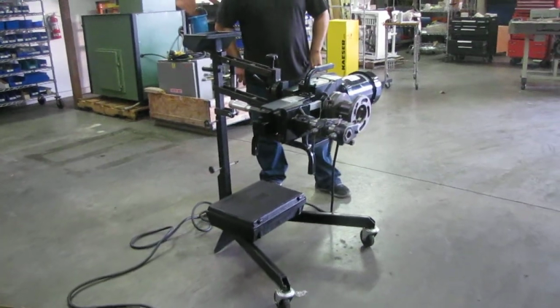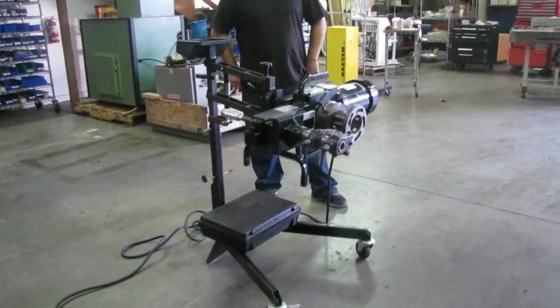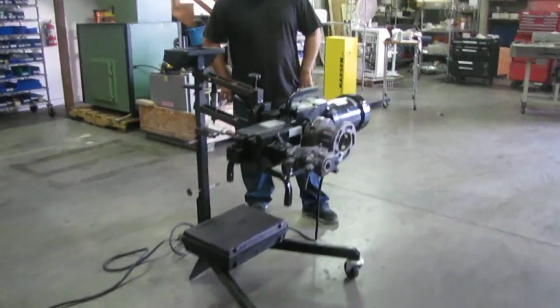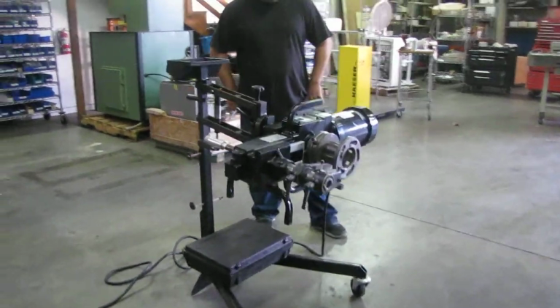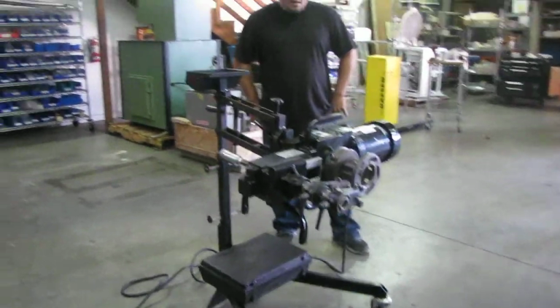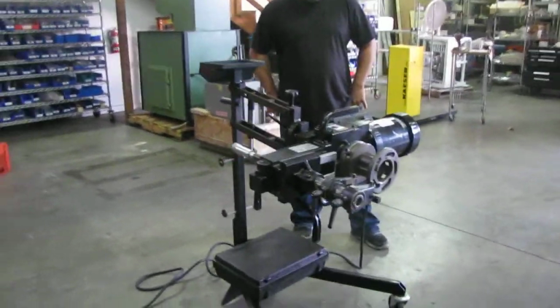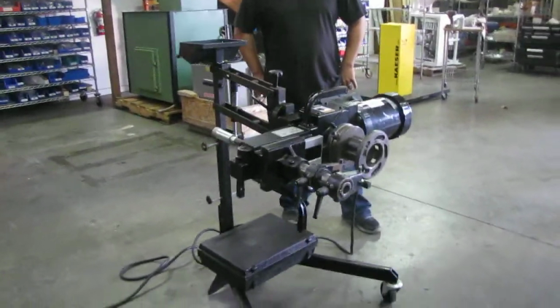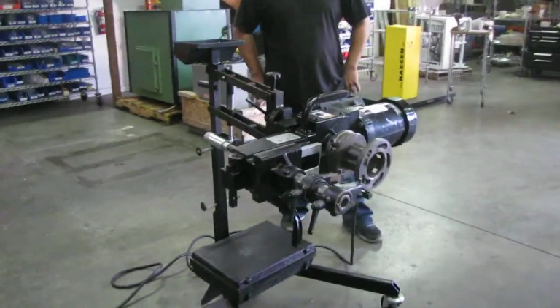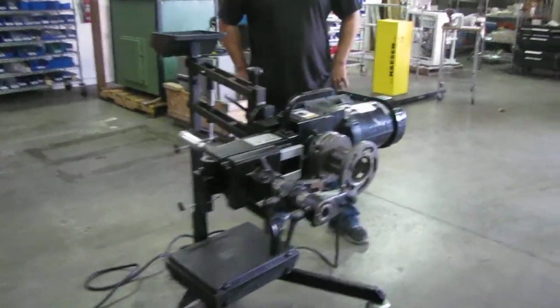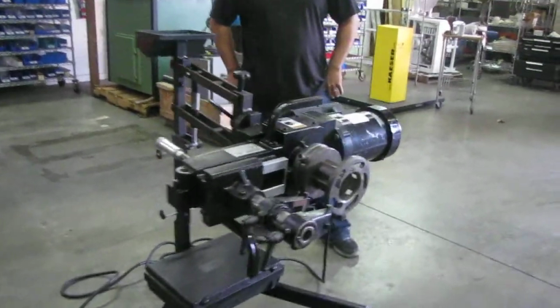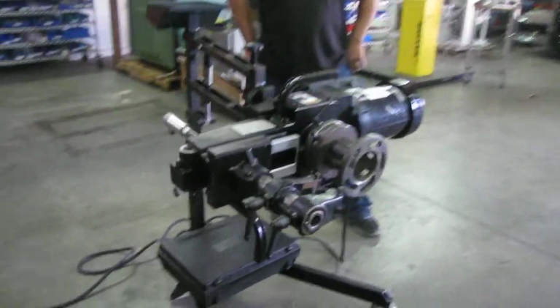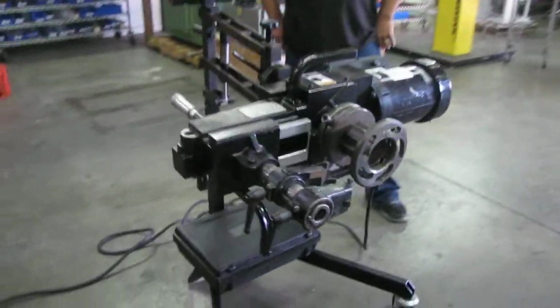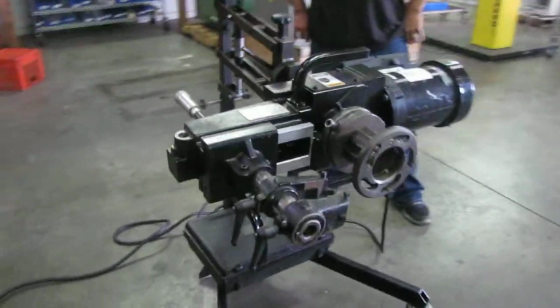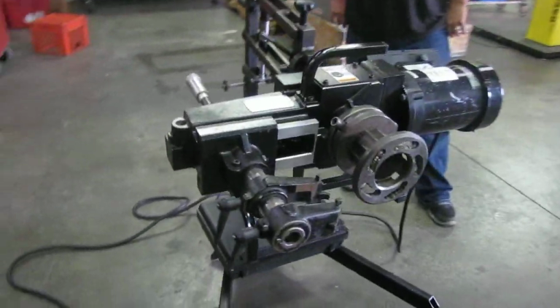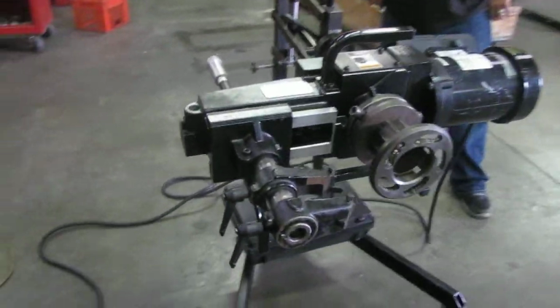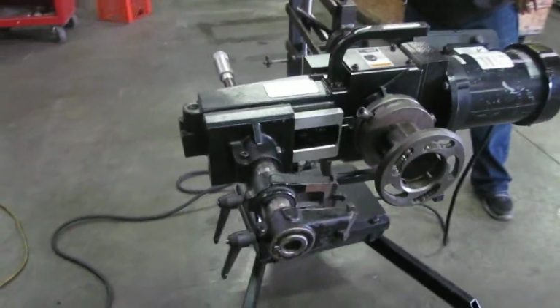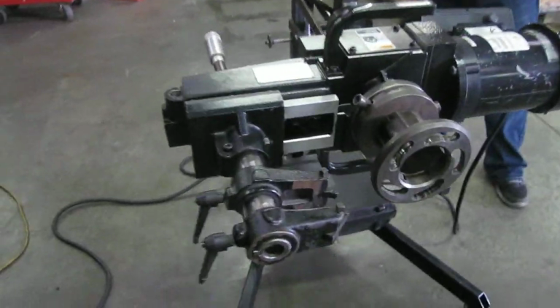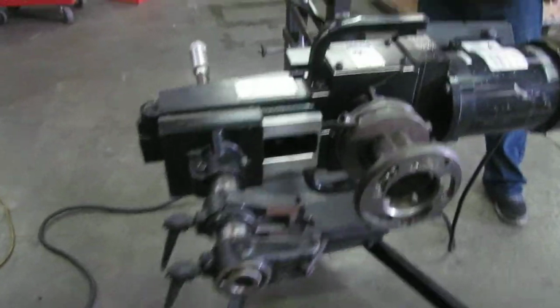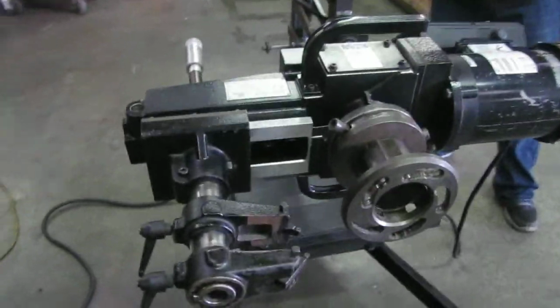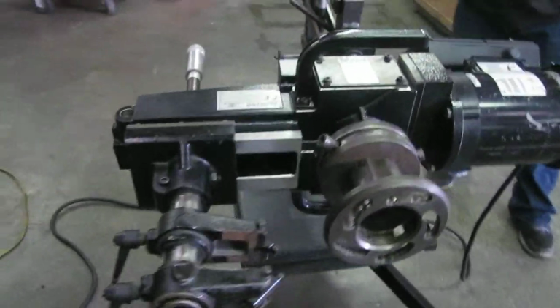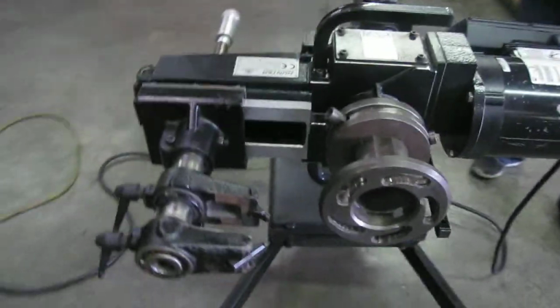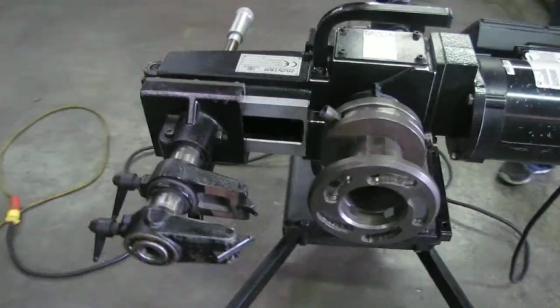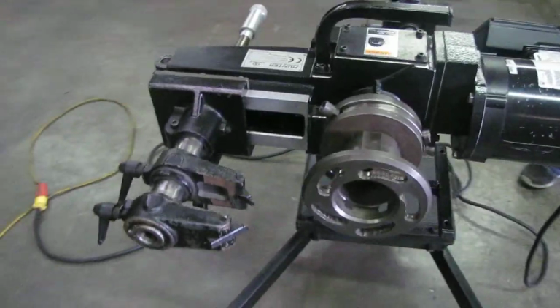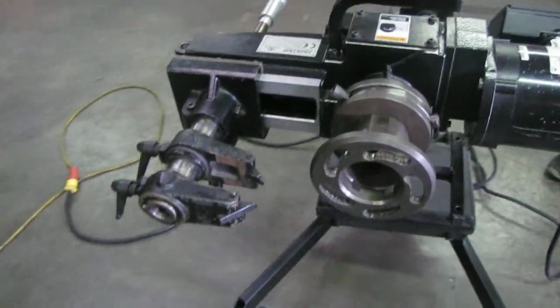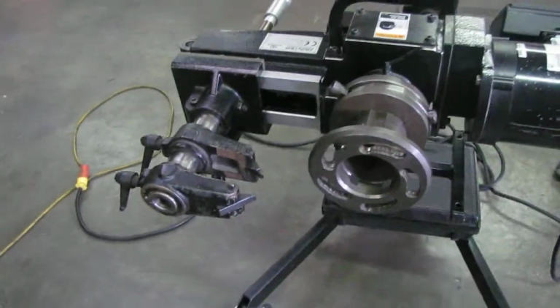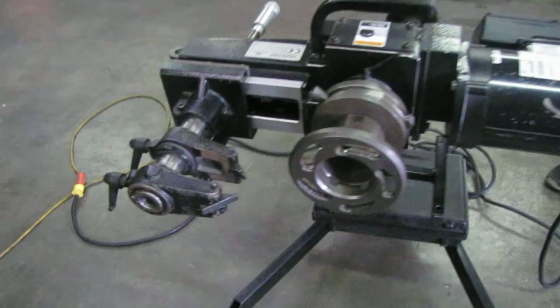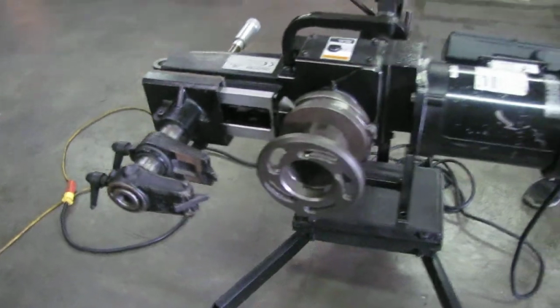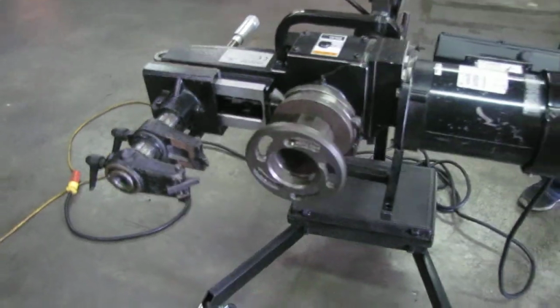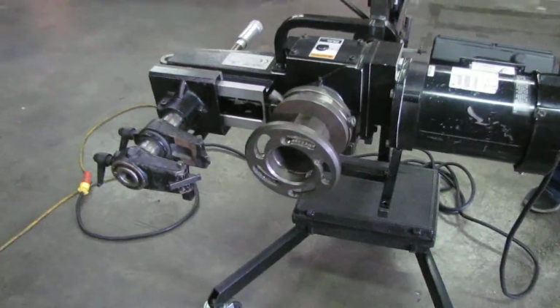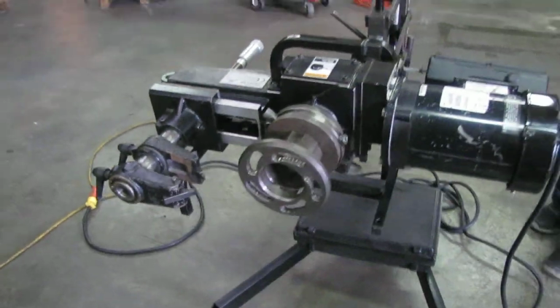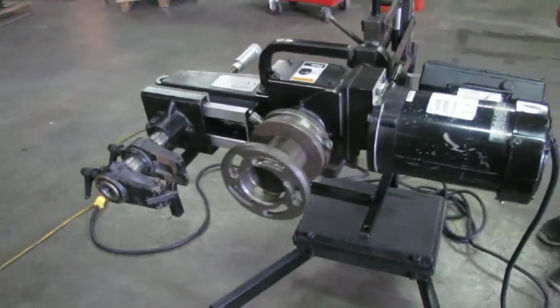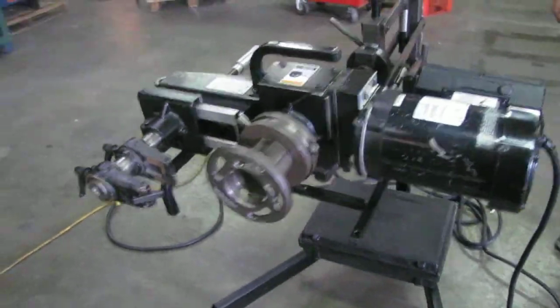Here we have a Hunter Encore brake link. We're going to show you how it functions.